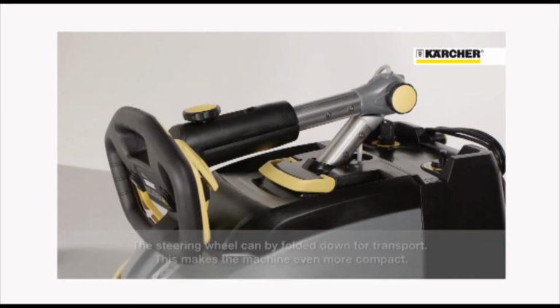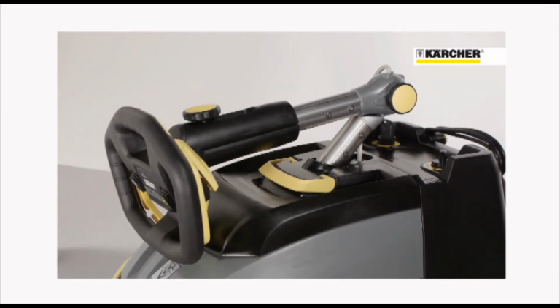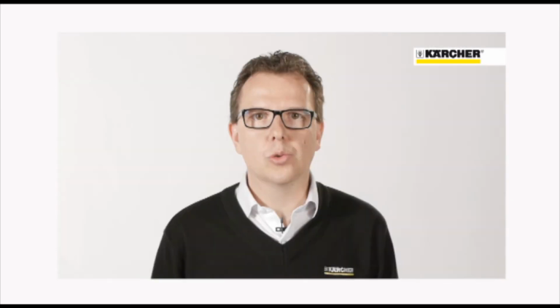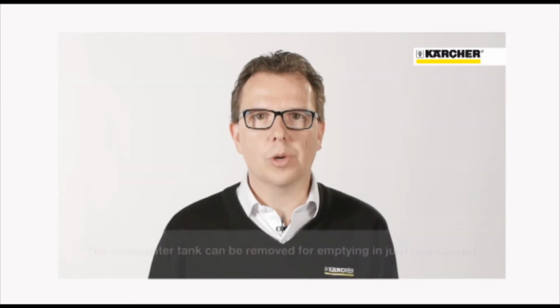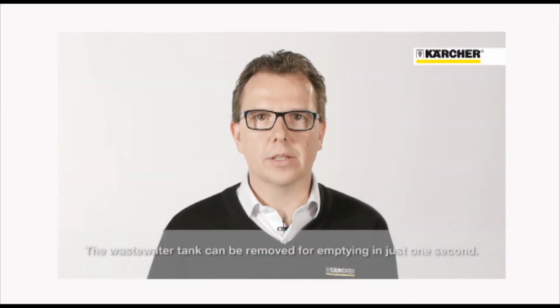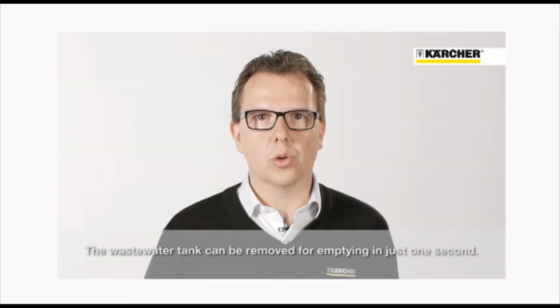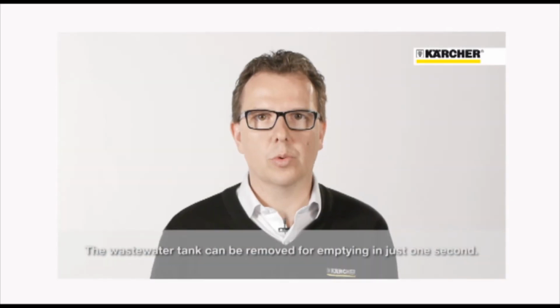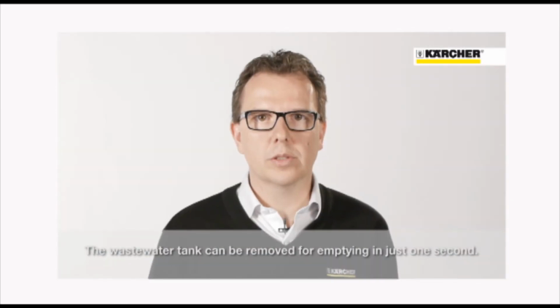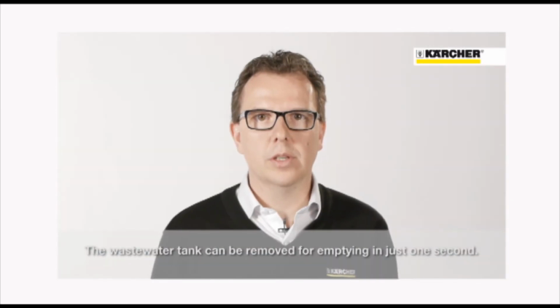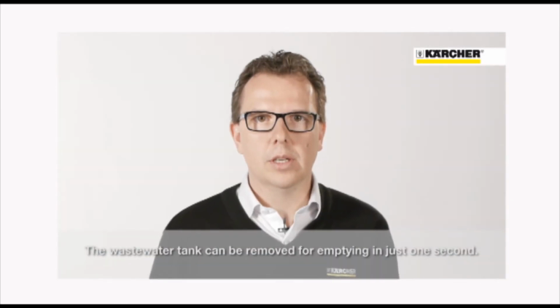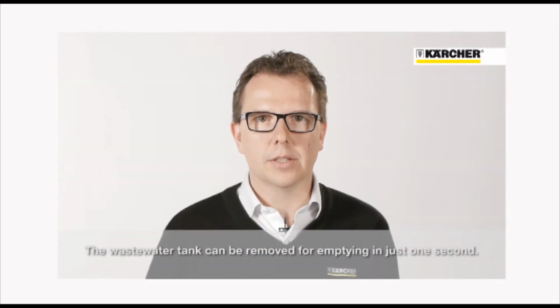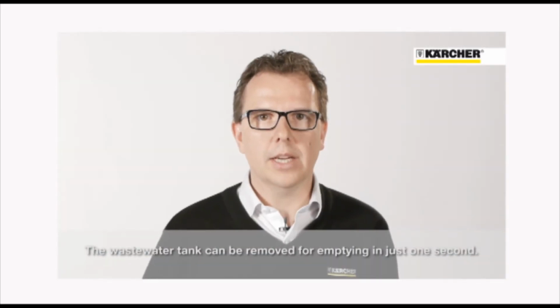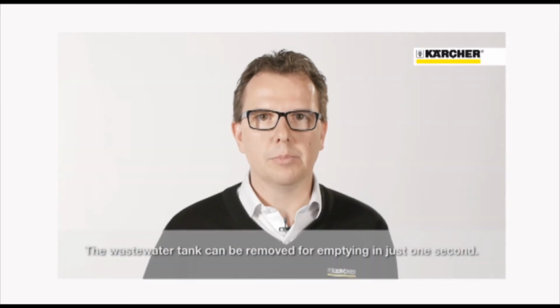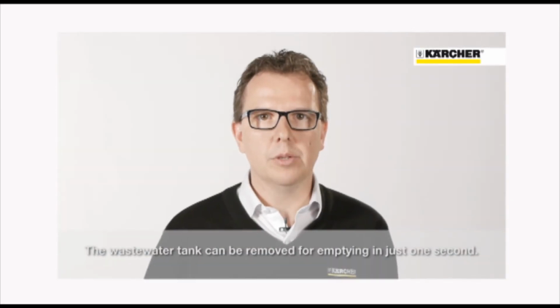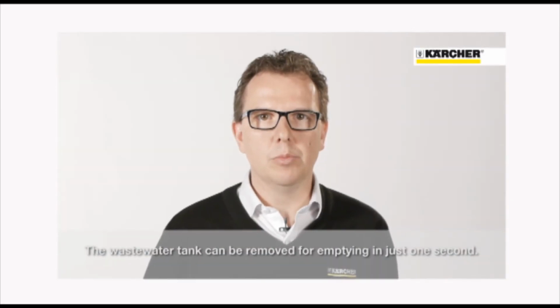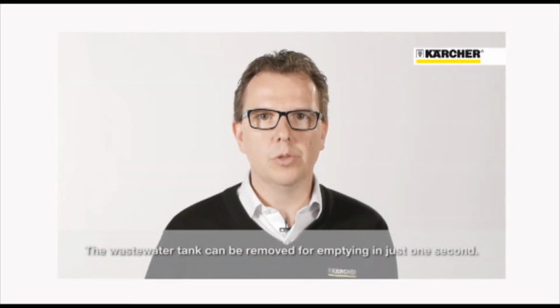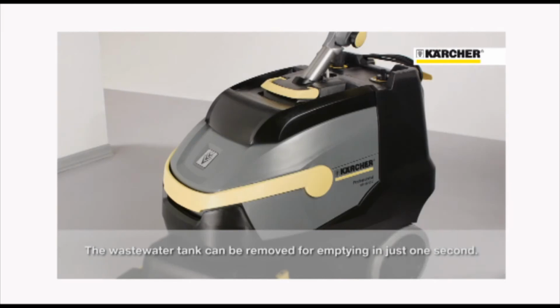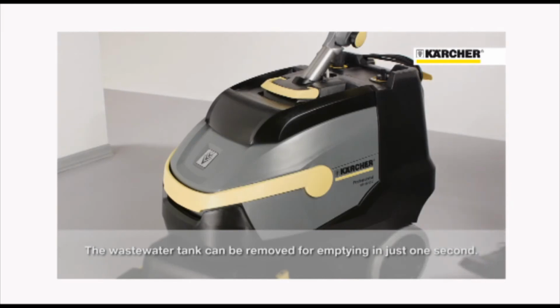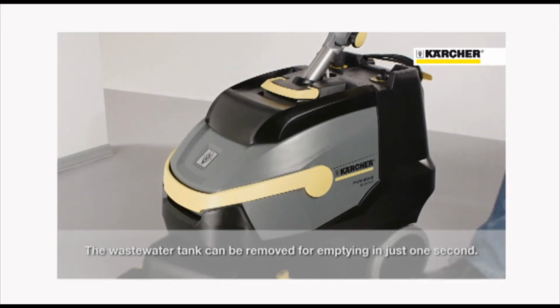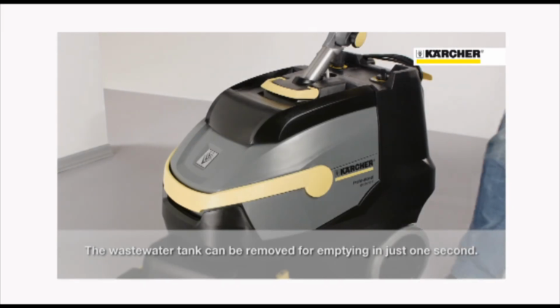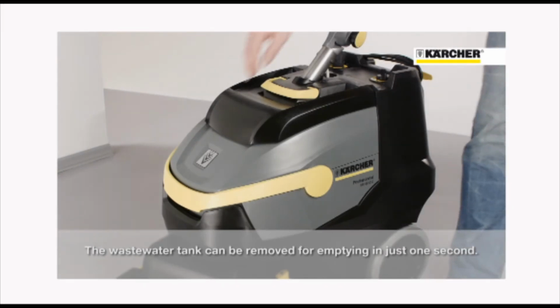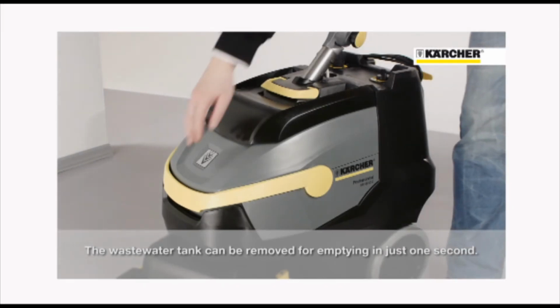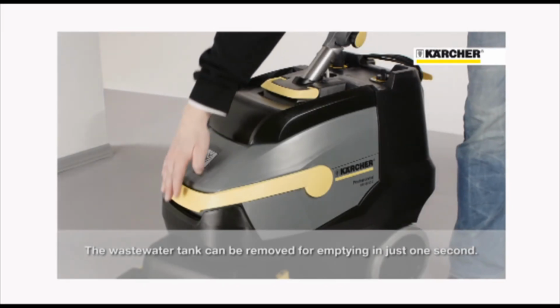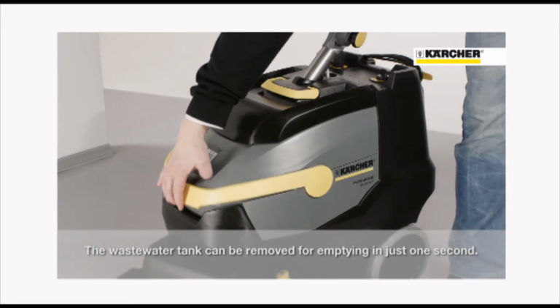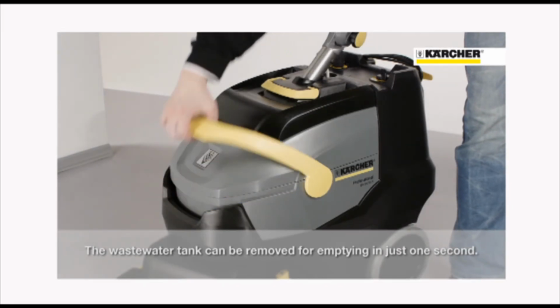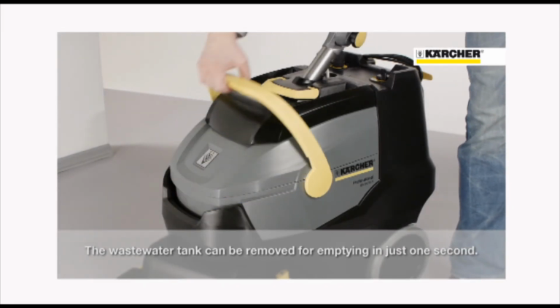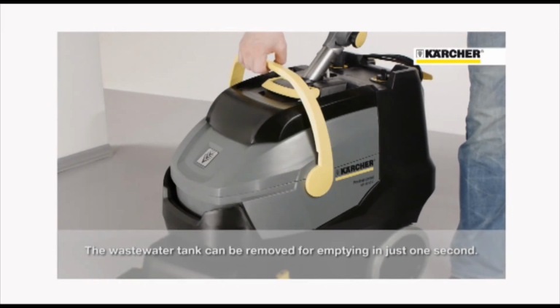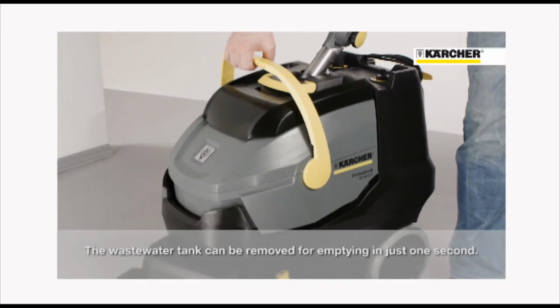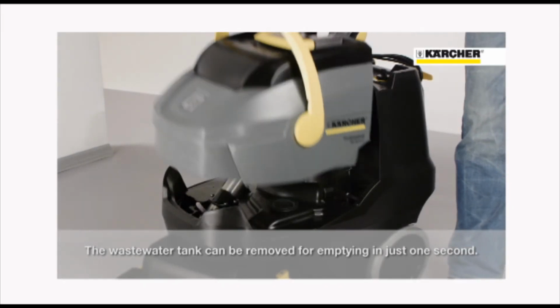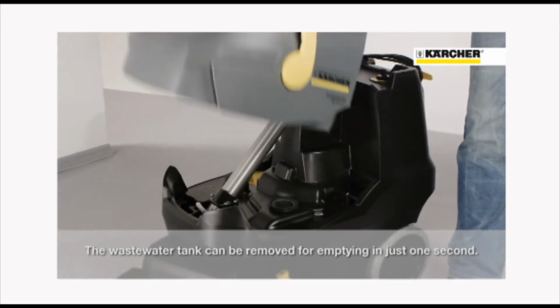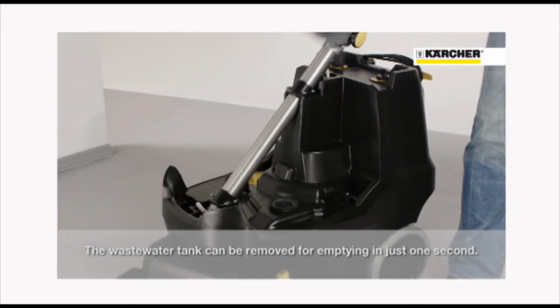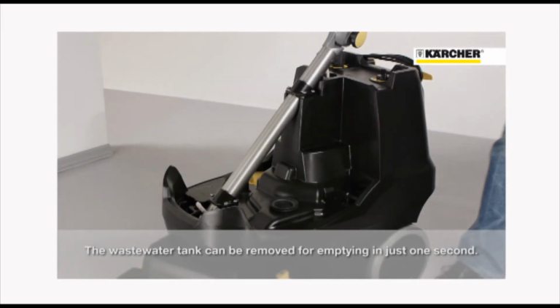To drain the dirt water, the tank can be removed in one second and you have one hand free to open doors.